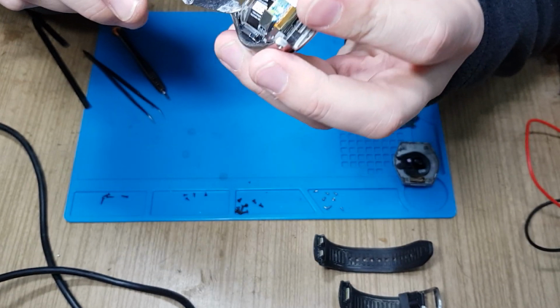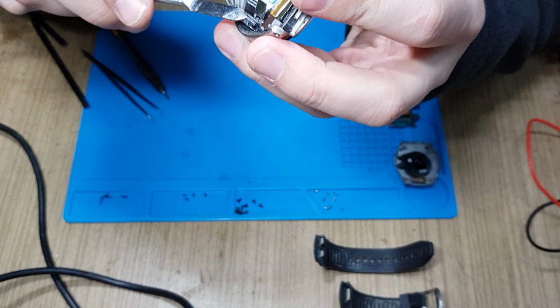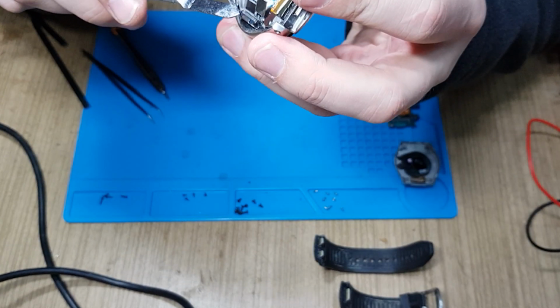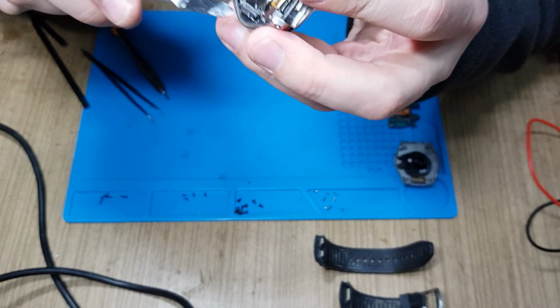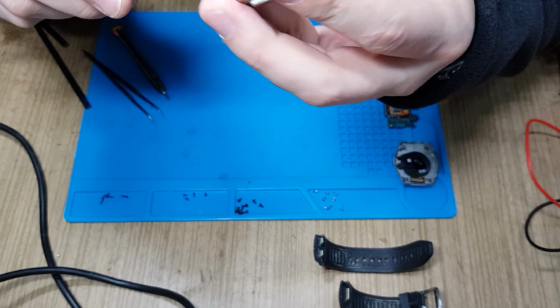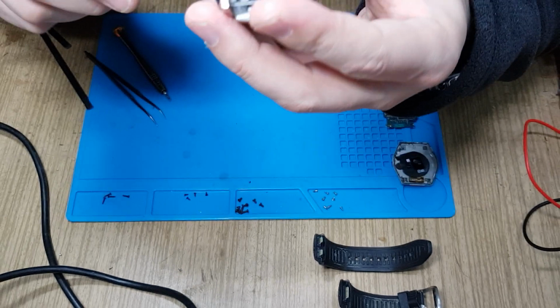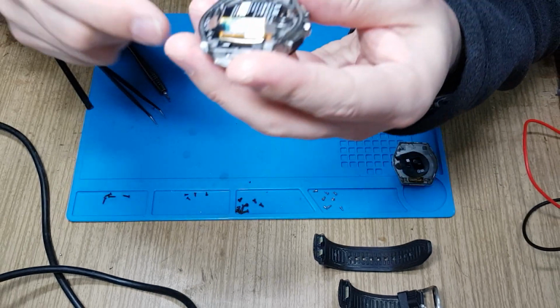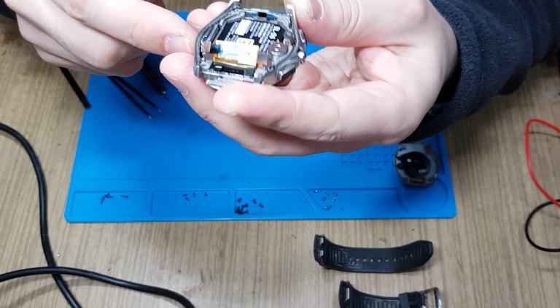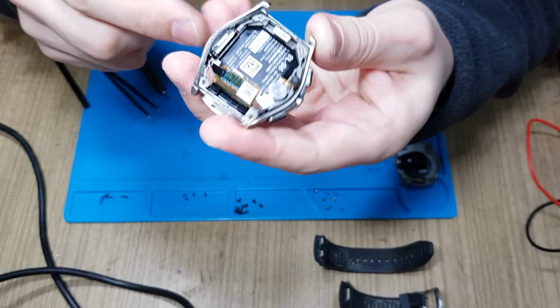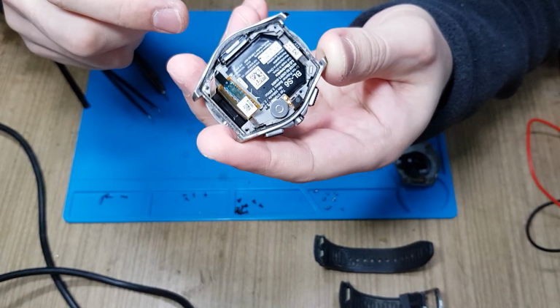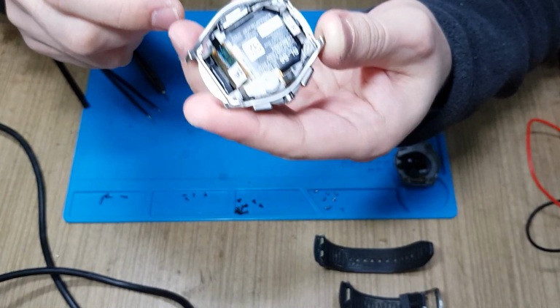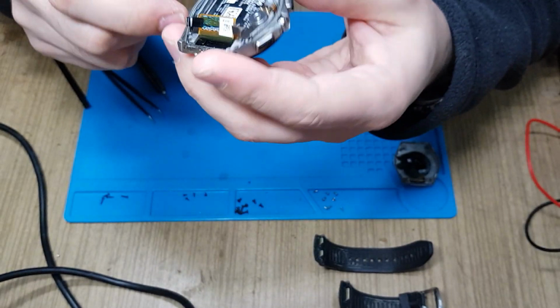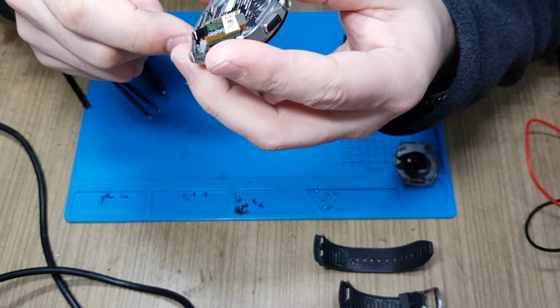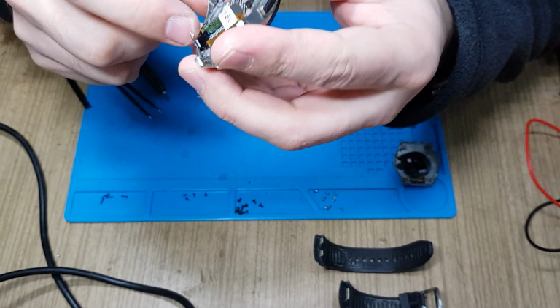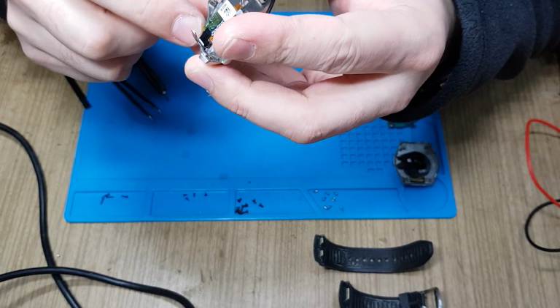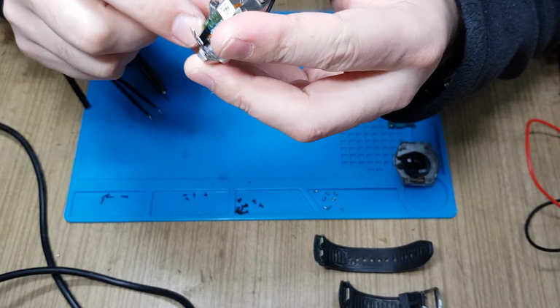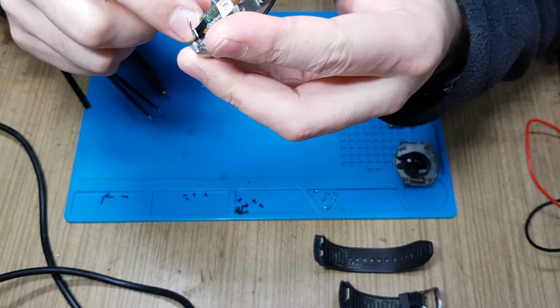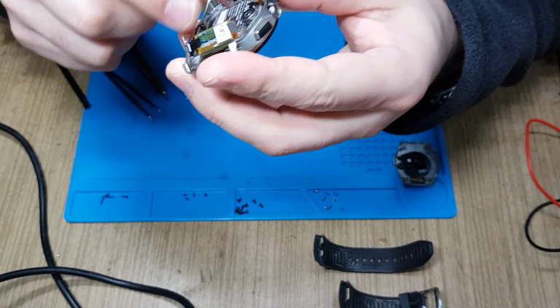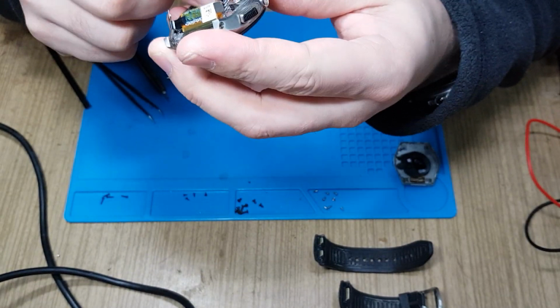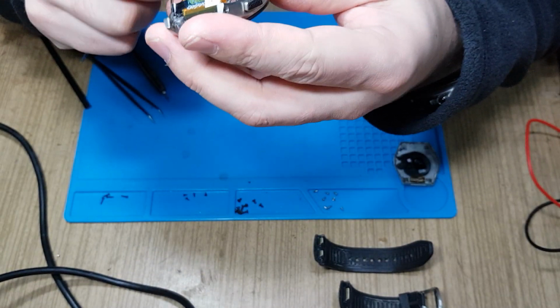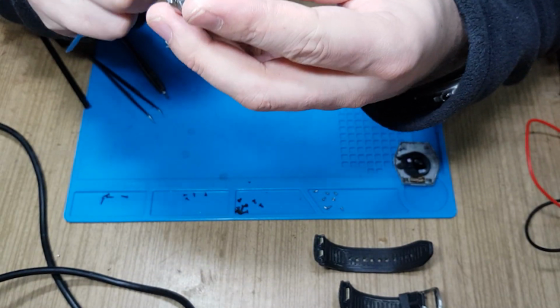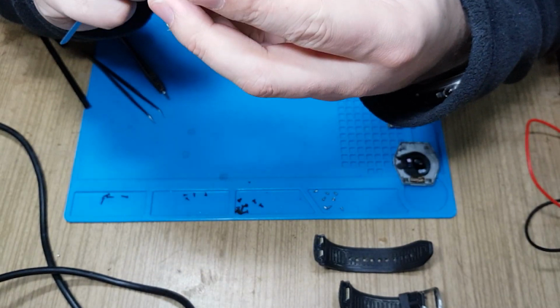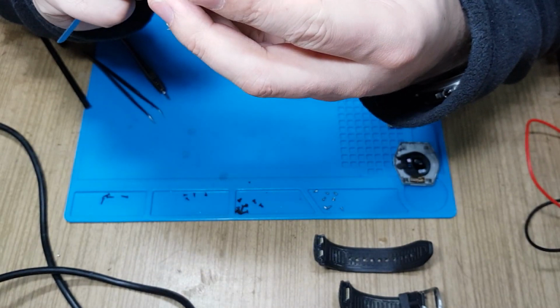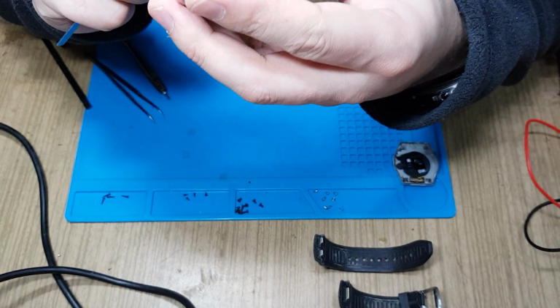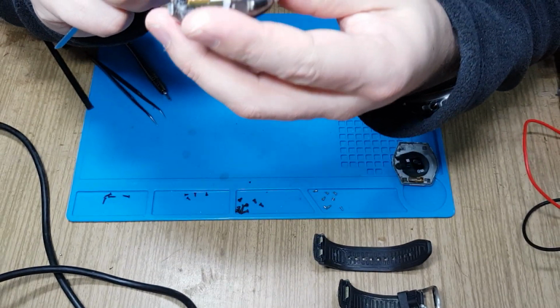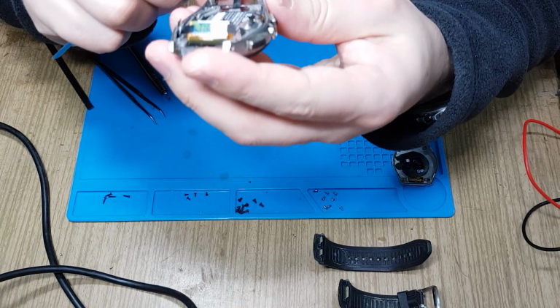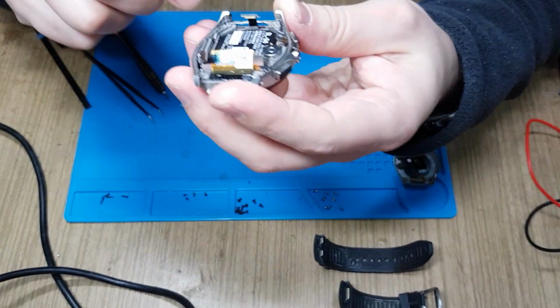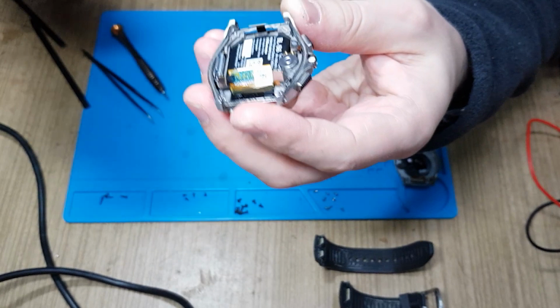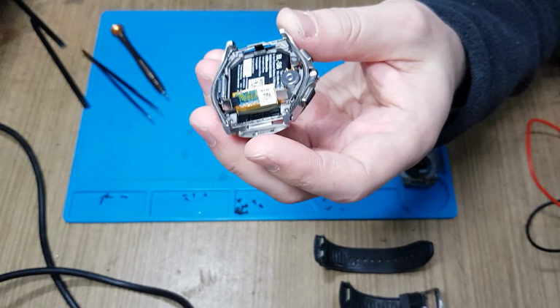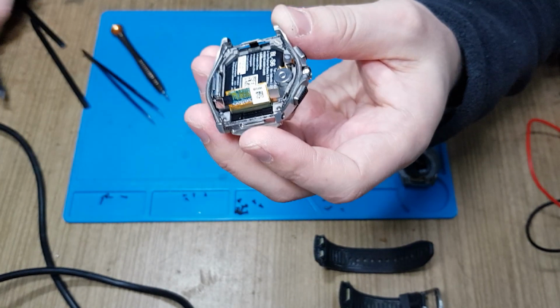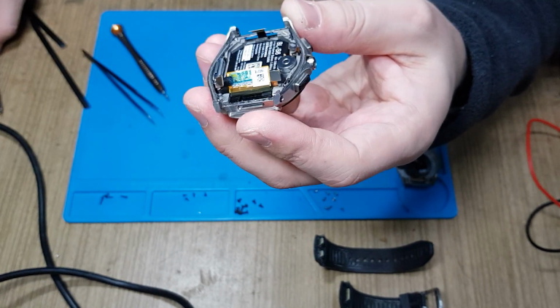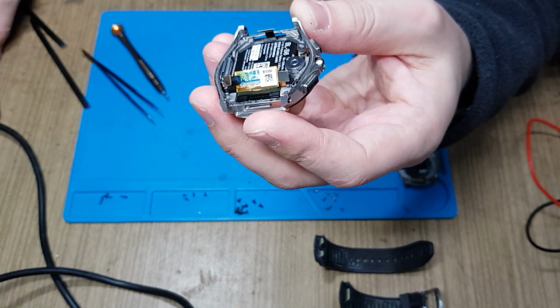Let's see — maybe I will need to go deeper with the teardown, and if so, I'll film that too.